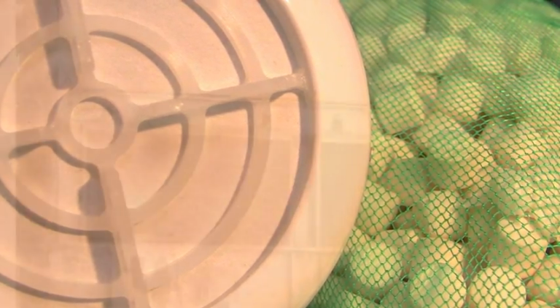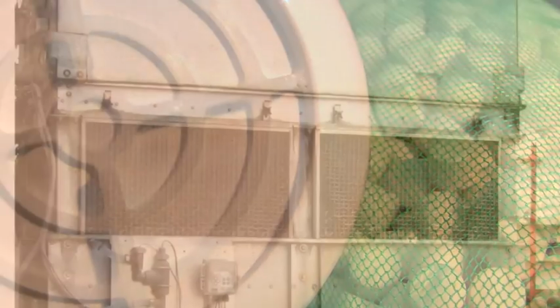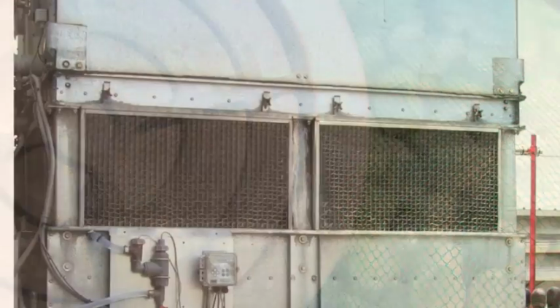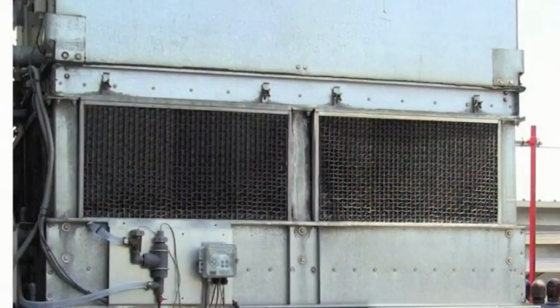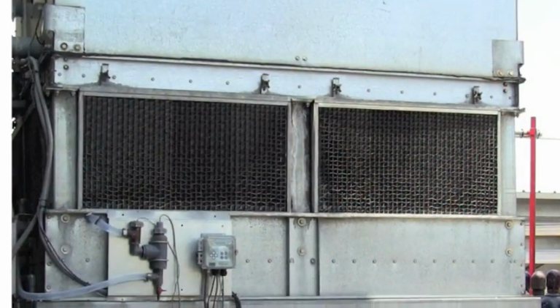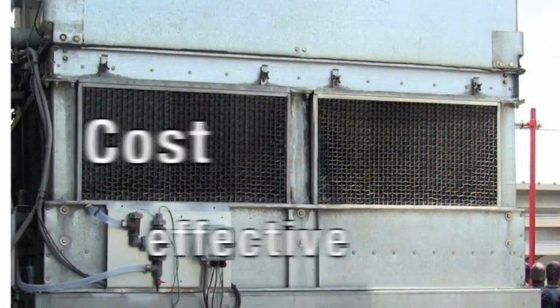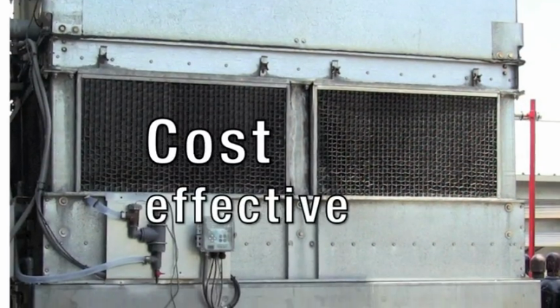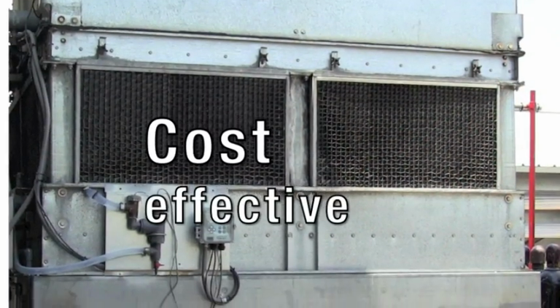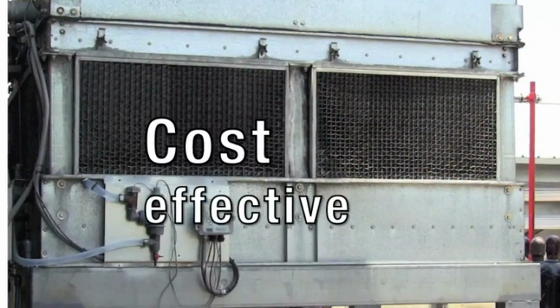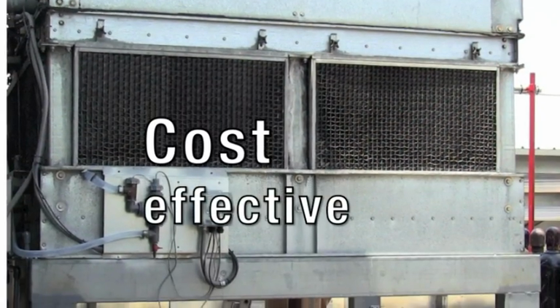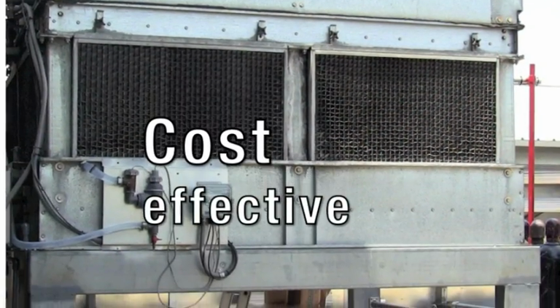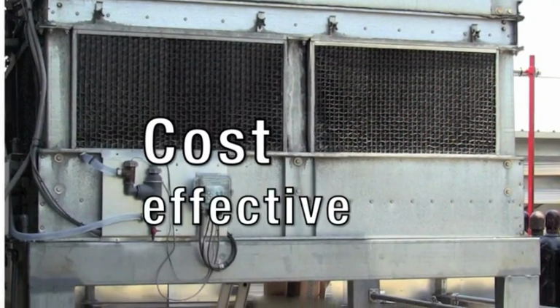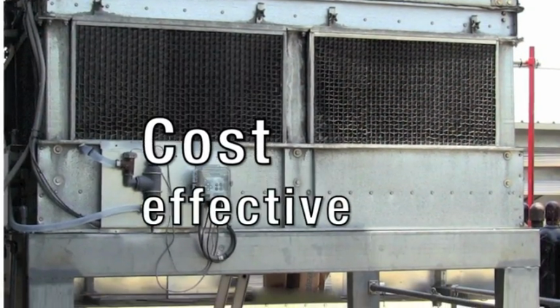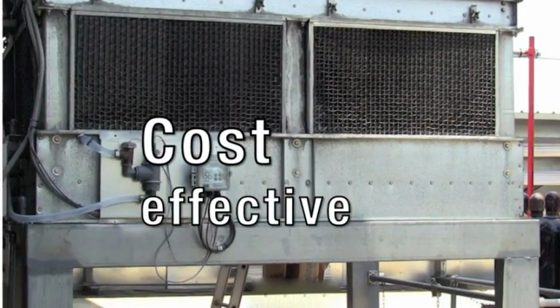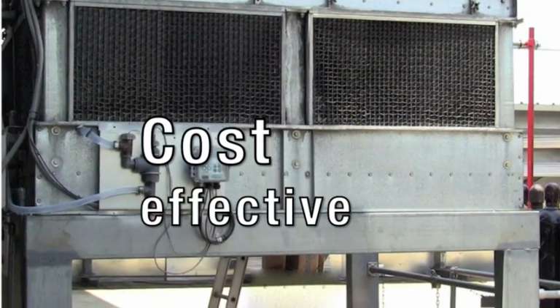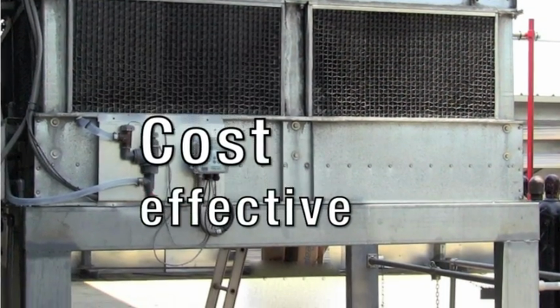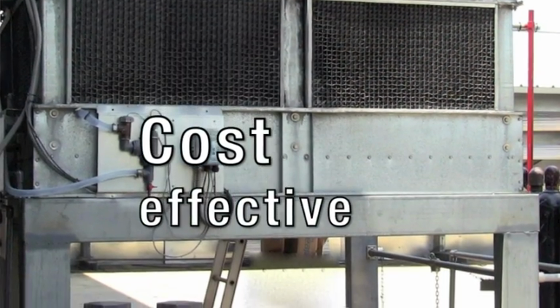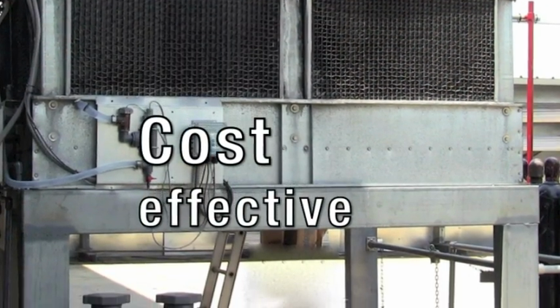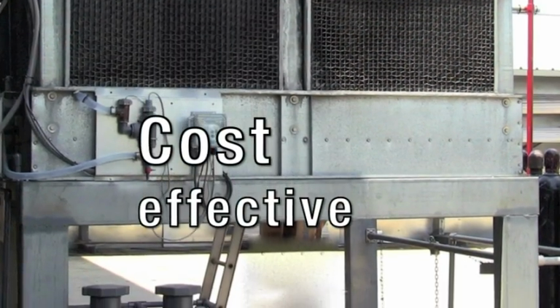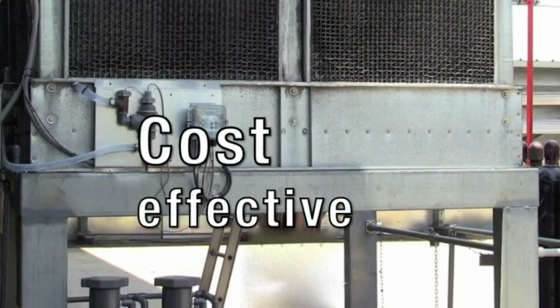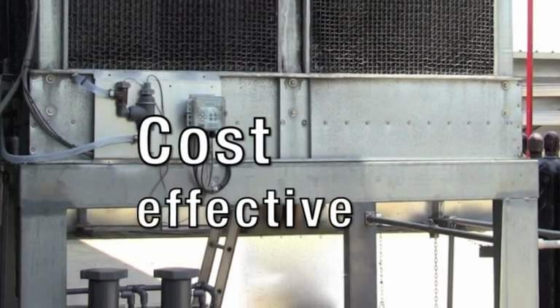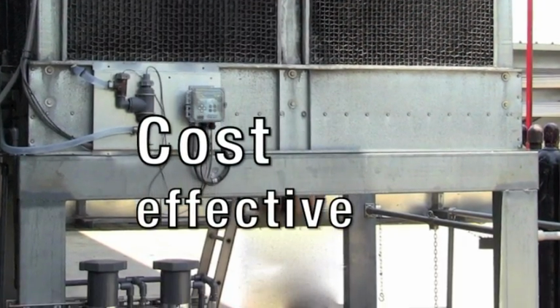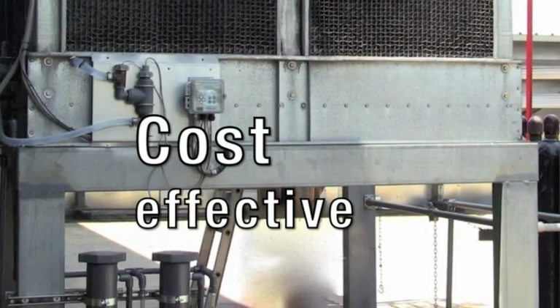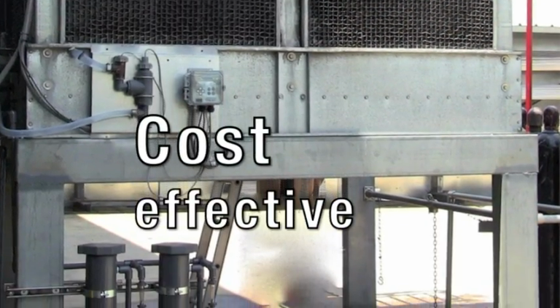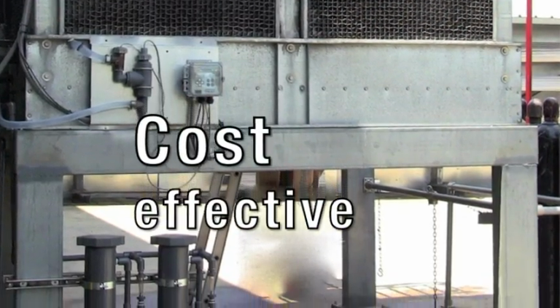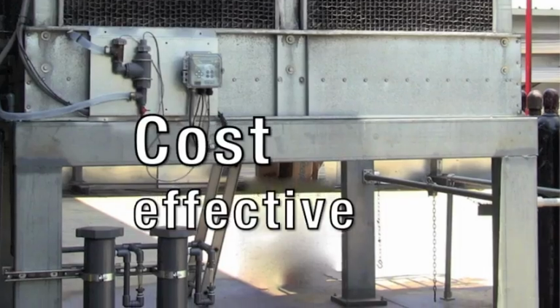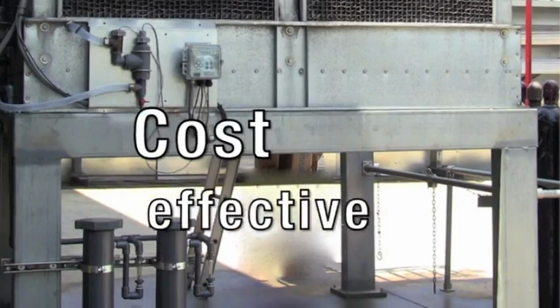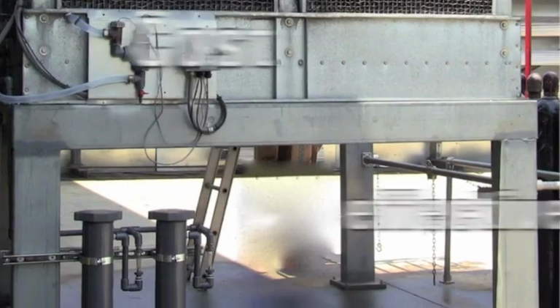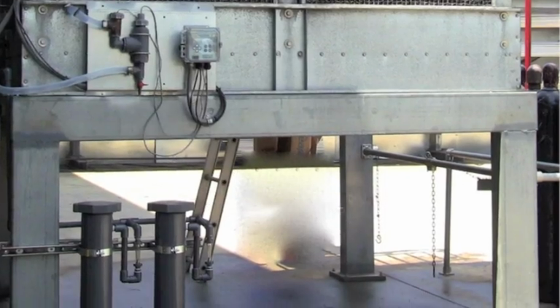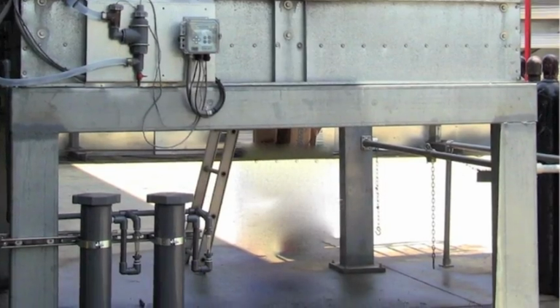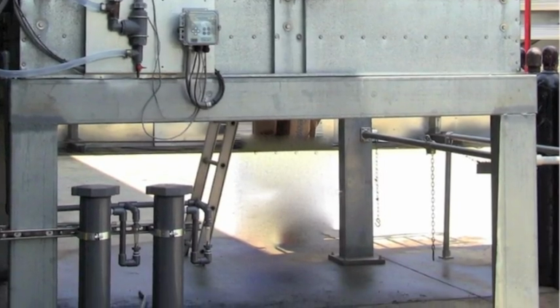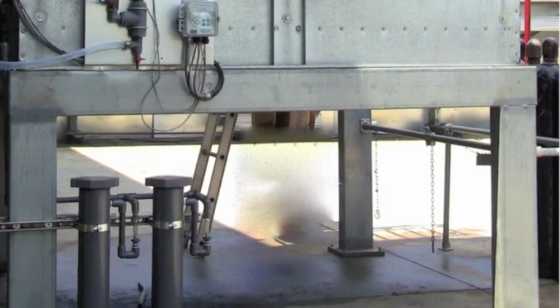Smart Release systems are cost-effective. No feed pump failures or interruptions, and less monitoring or unplanned maintenance.